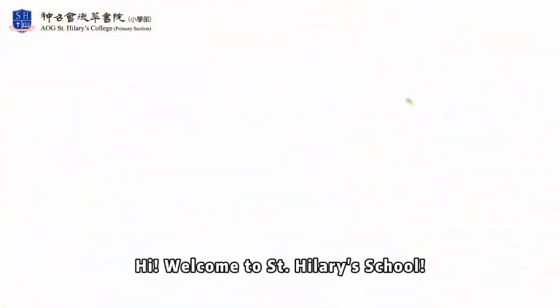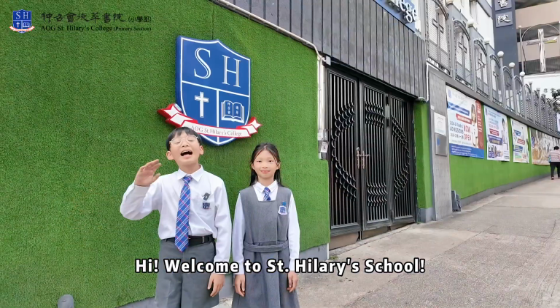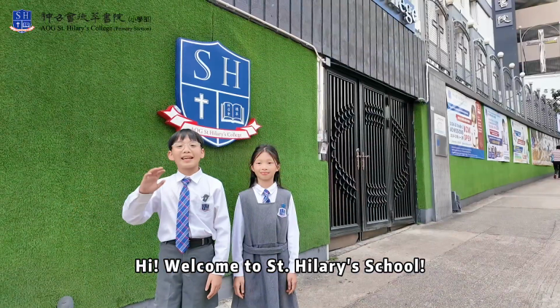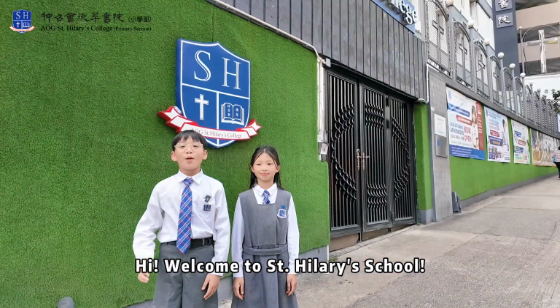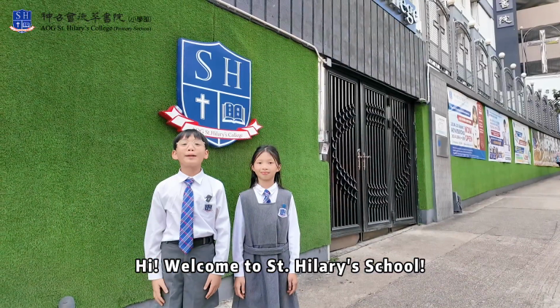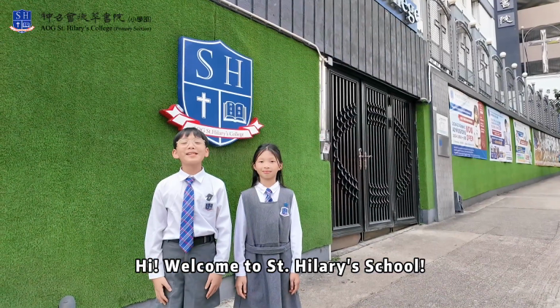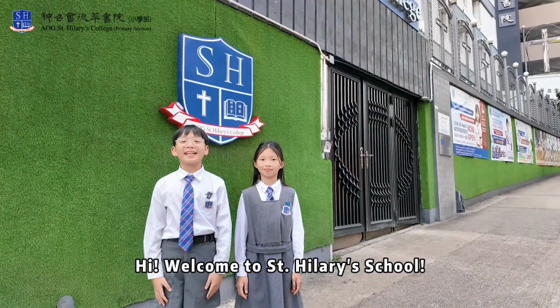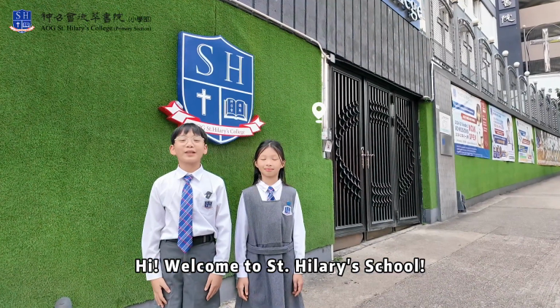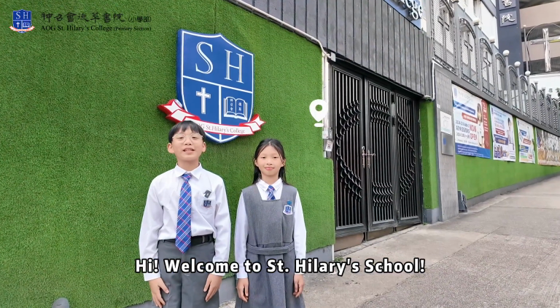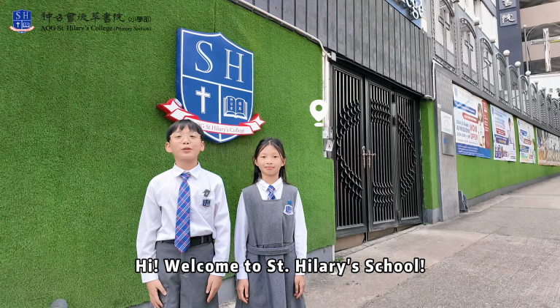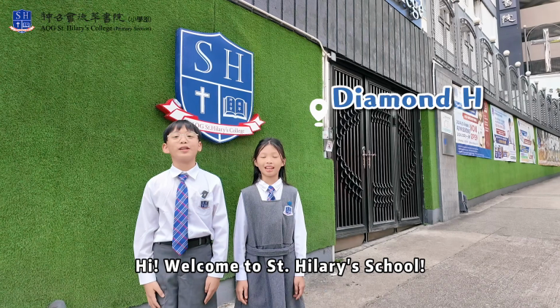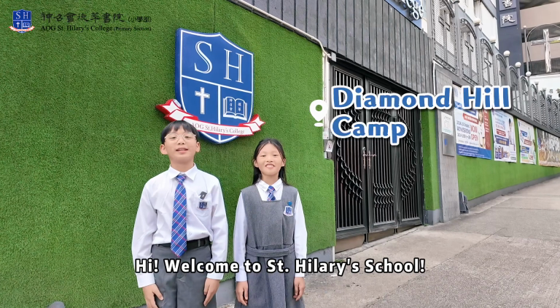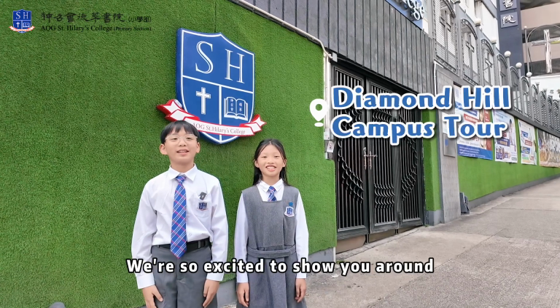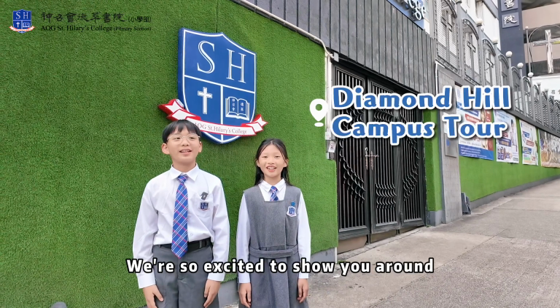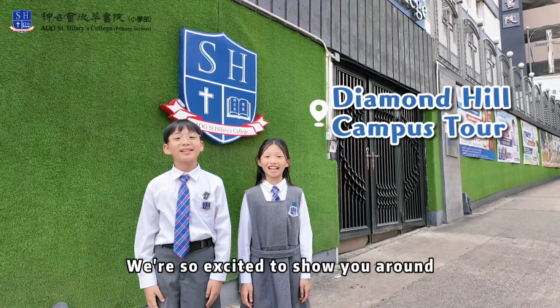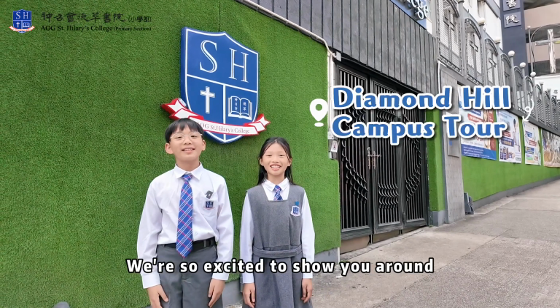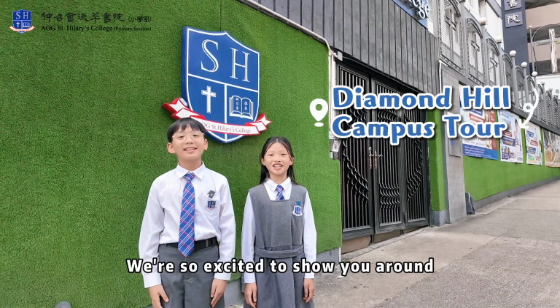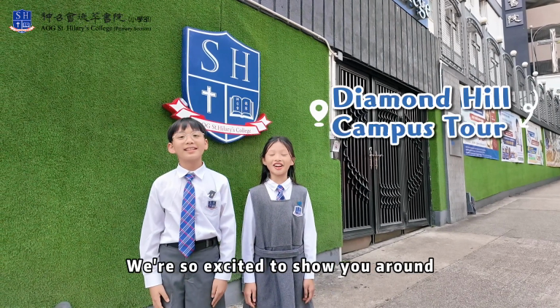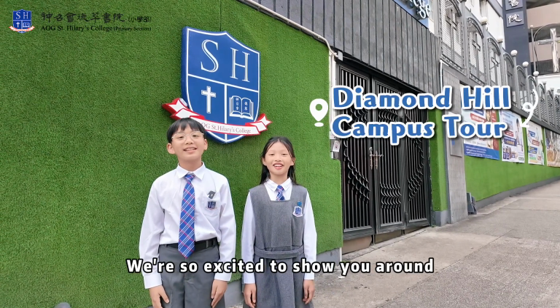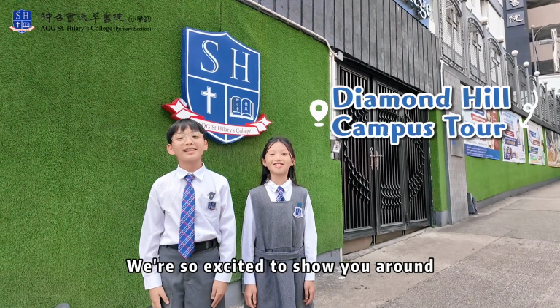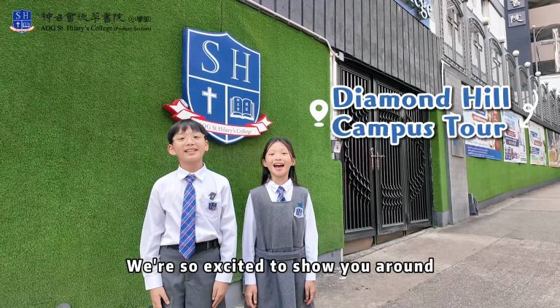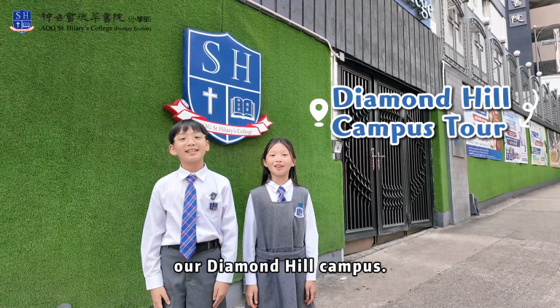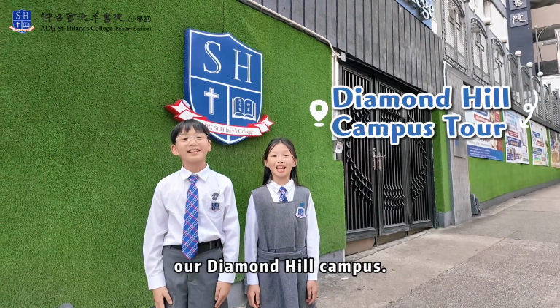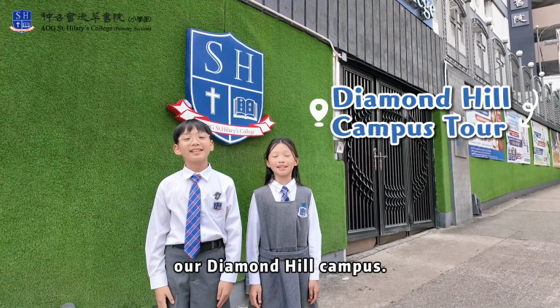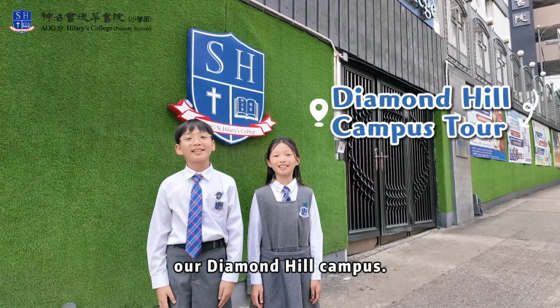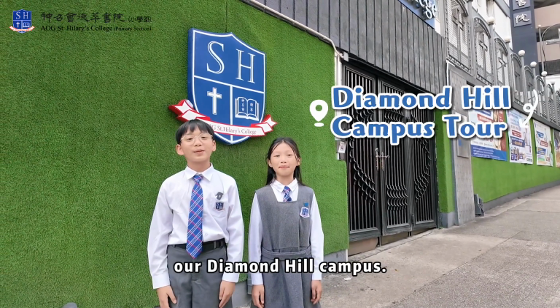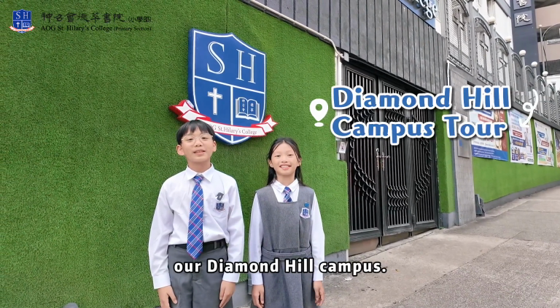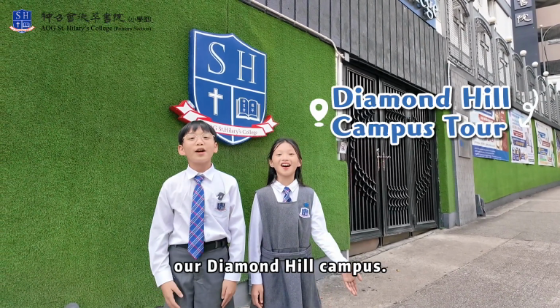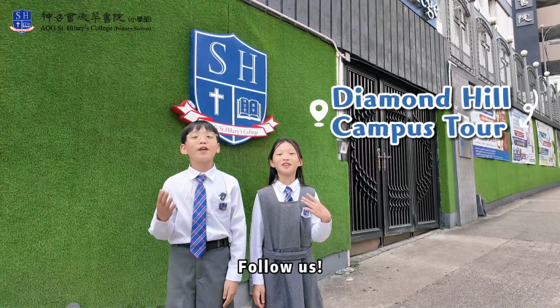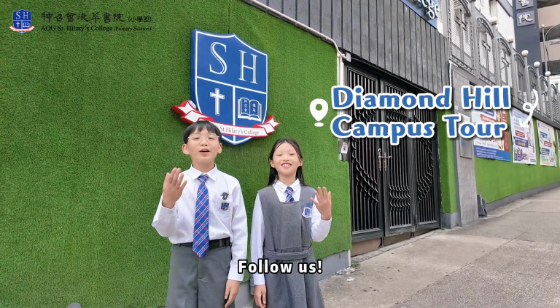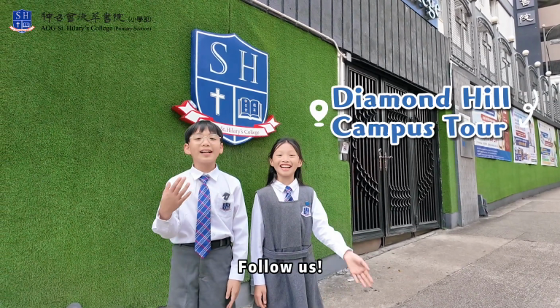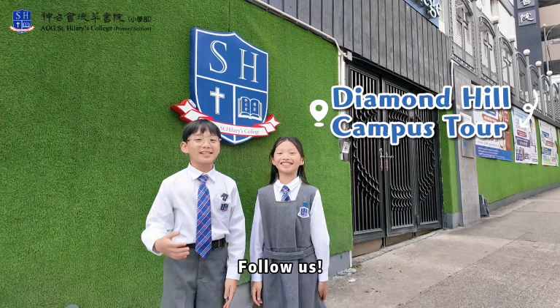Hi! Welcome to St. Hillary's School. We're so excited to show you around our Diamond Hill campus. Follow us!